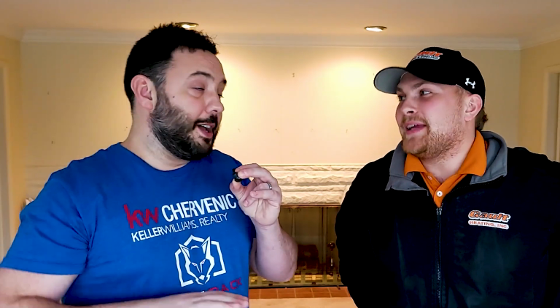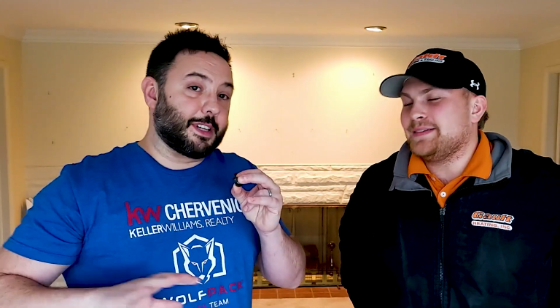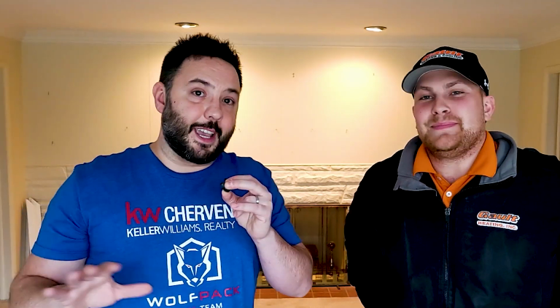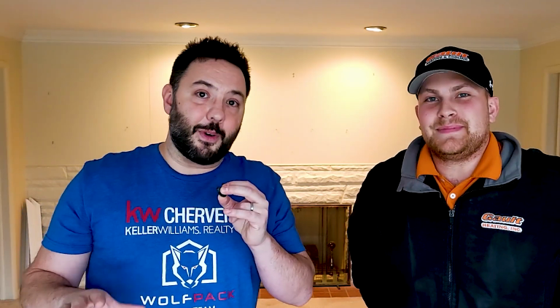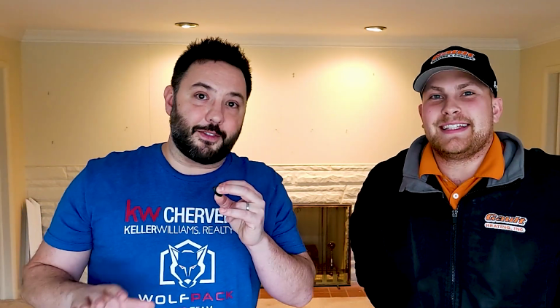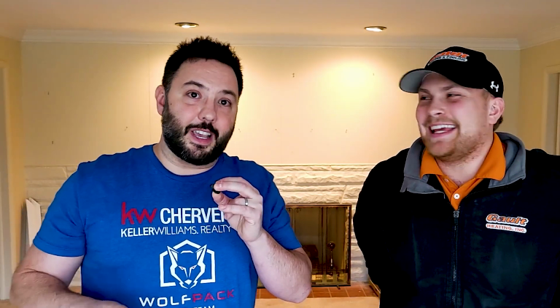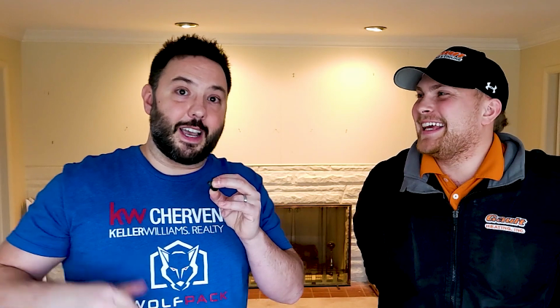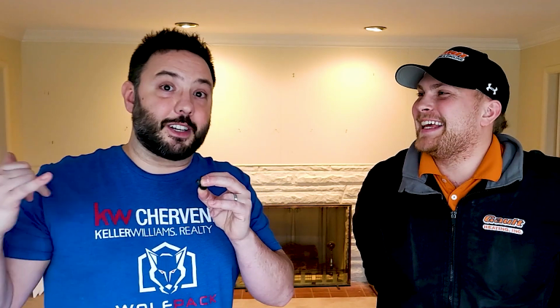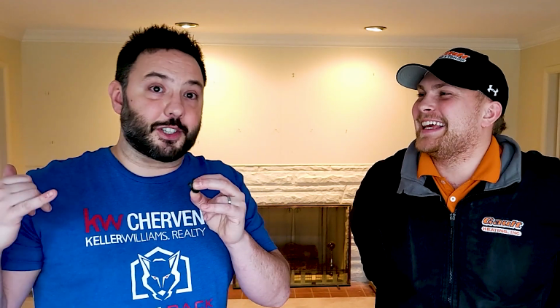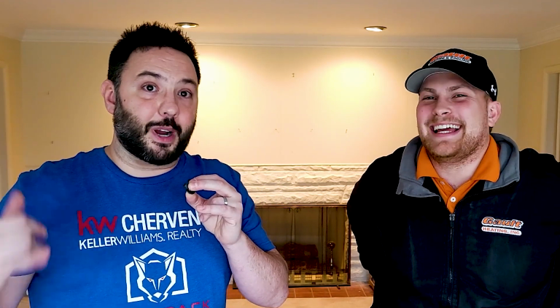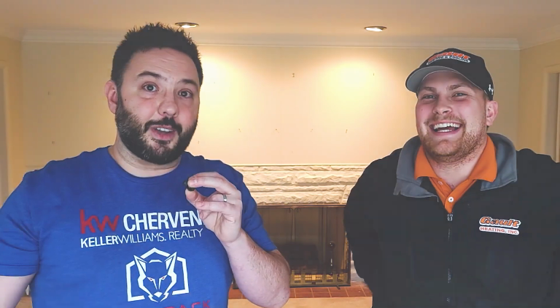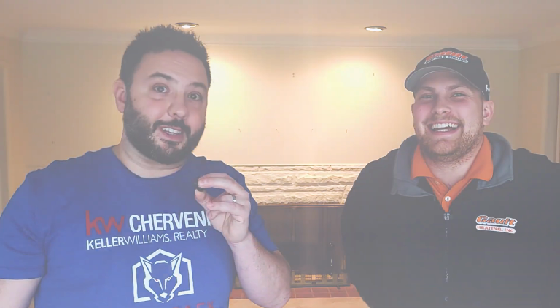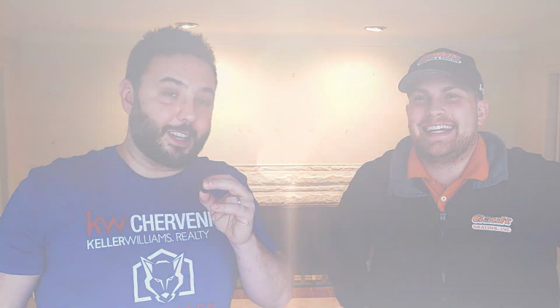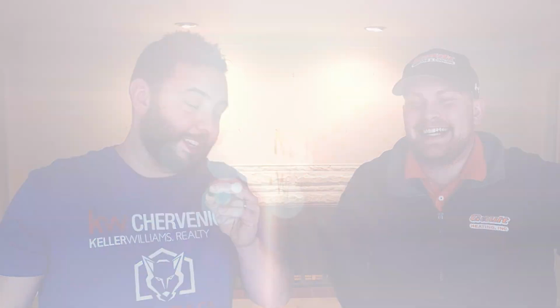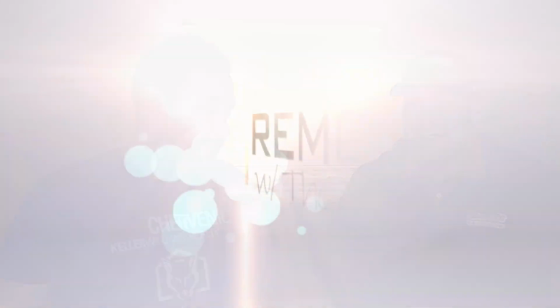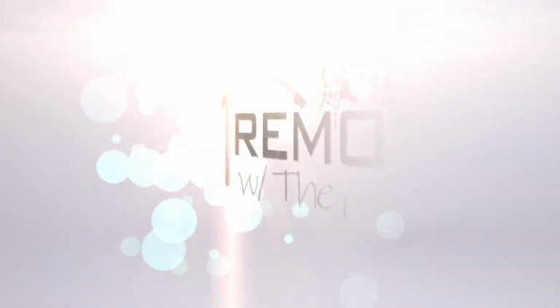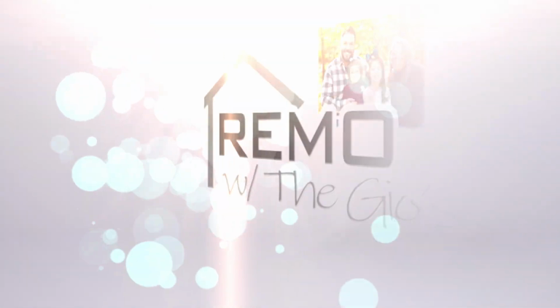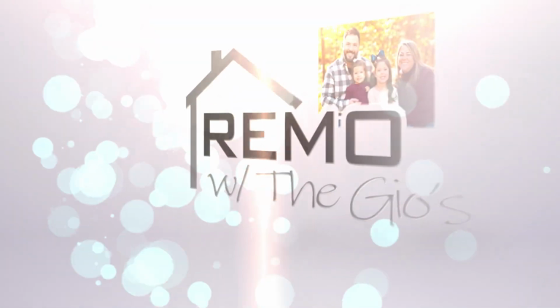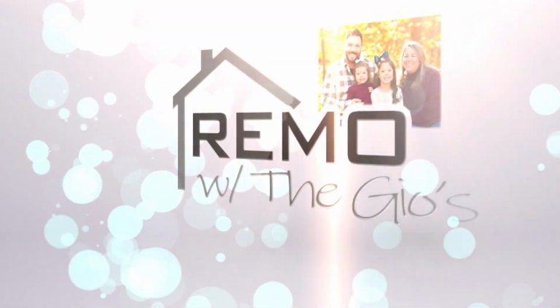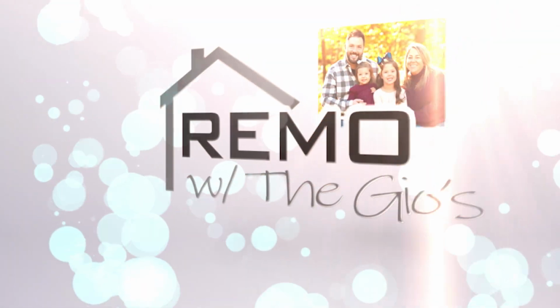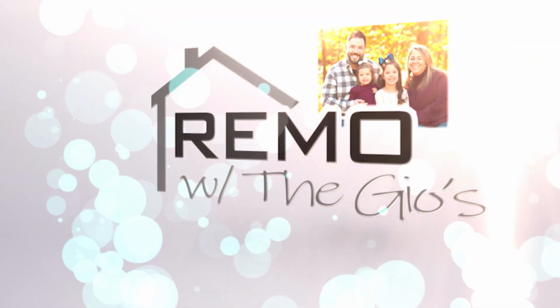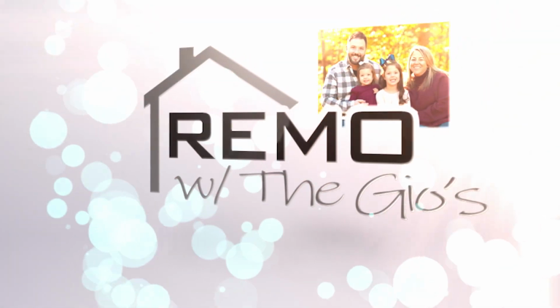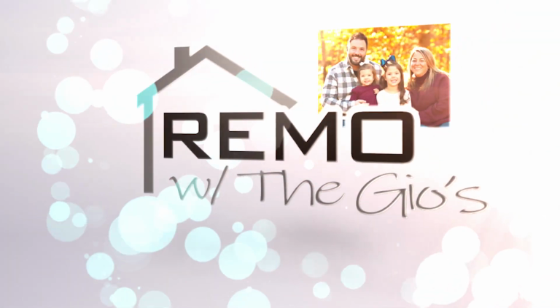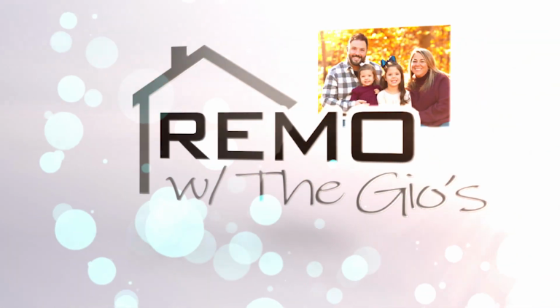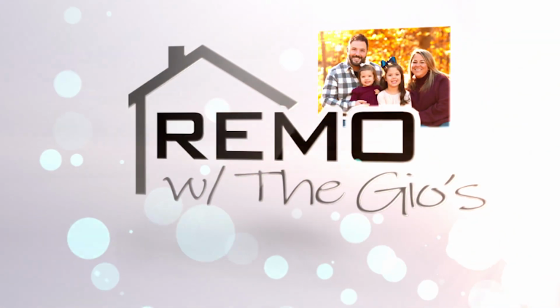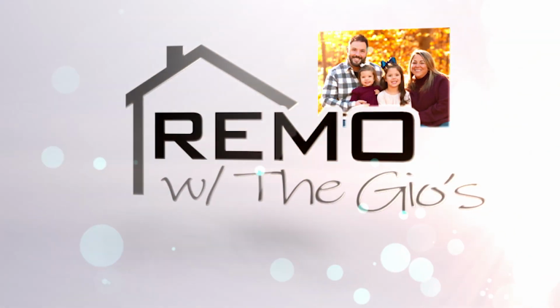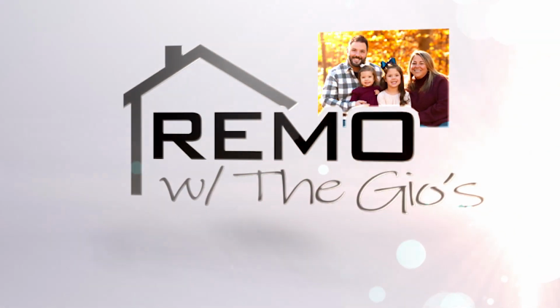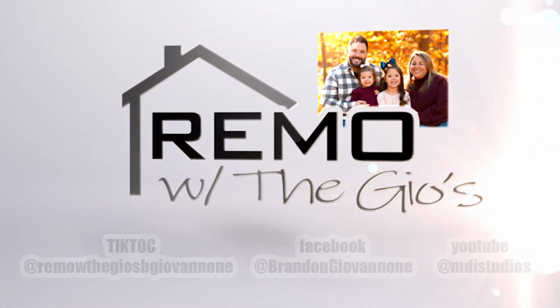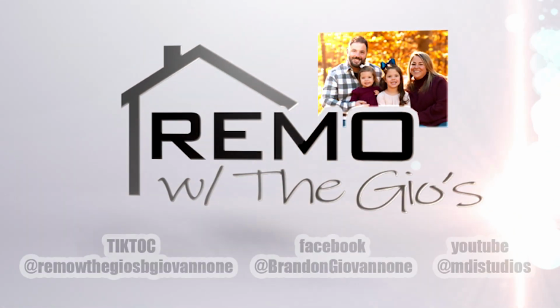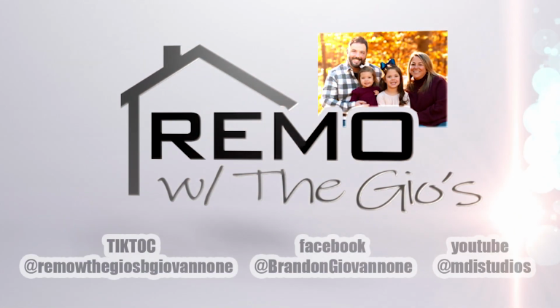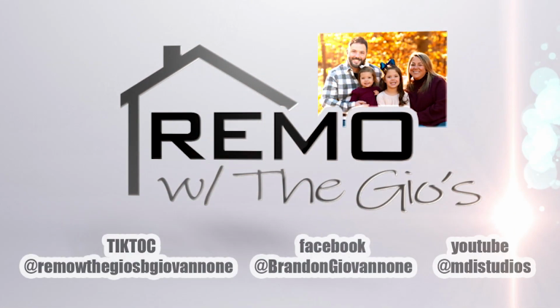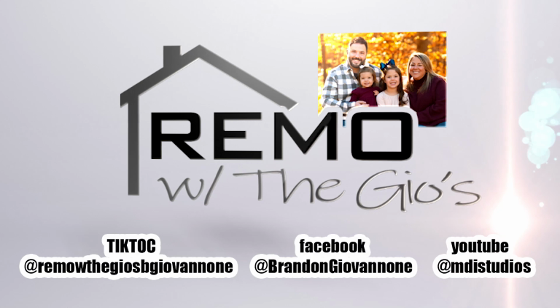Oh yeah, I can't wait for the brand new air conditioner out there to kick in. Again, thank you so much. Thank you, Brandon. Yep, have a good one. Thank you.